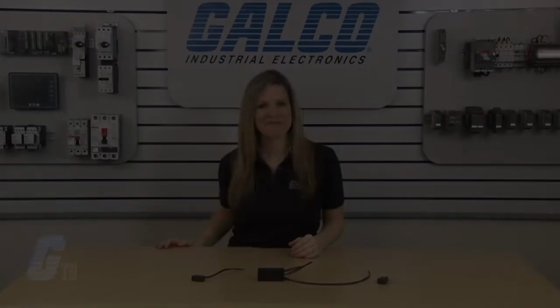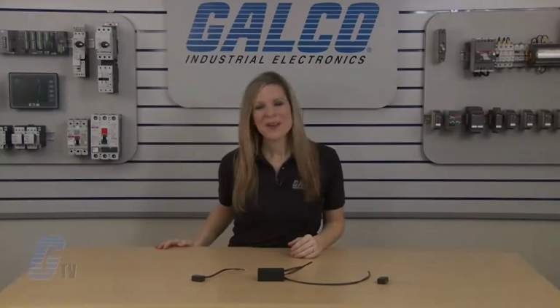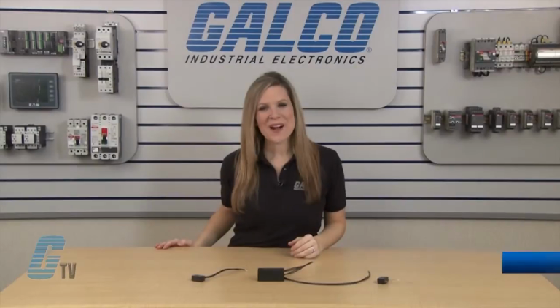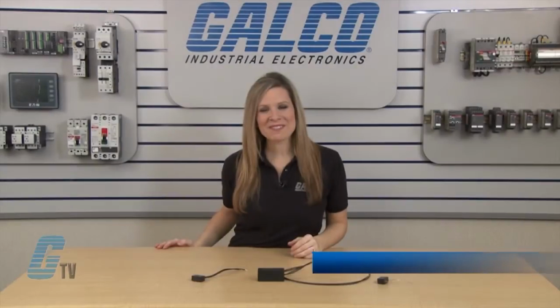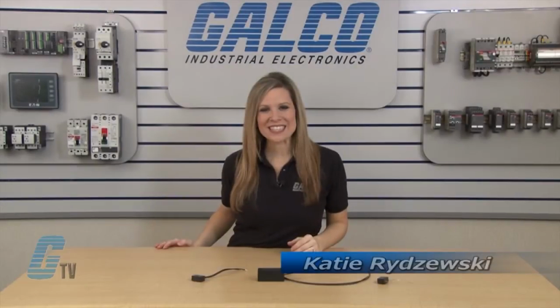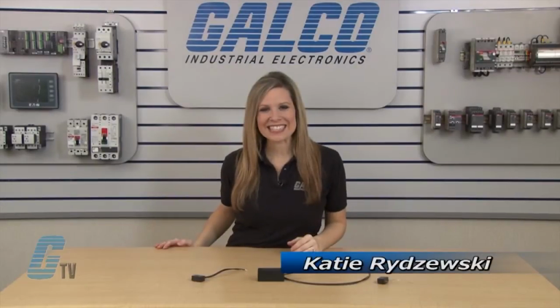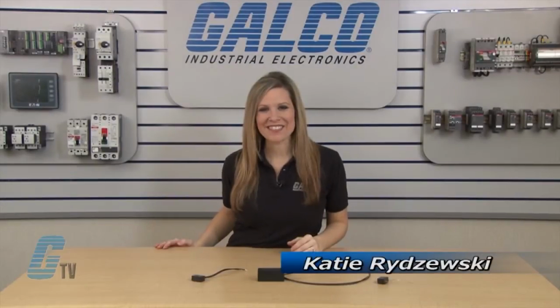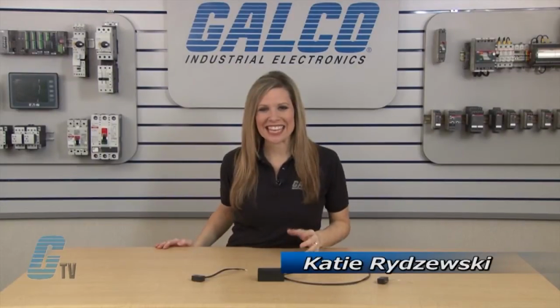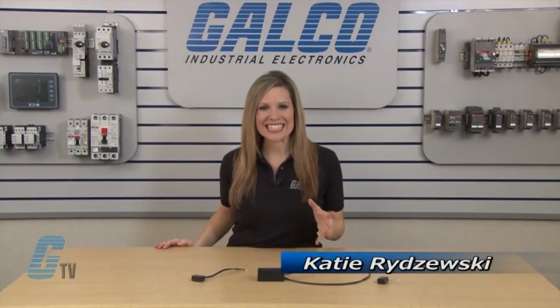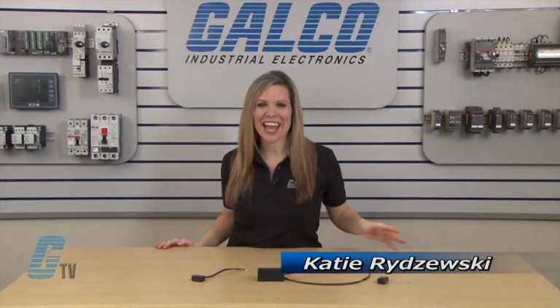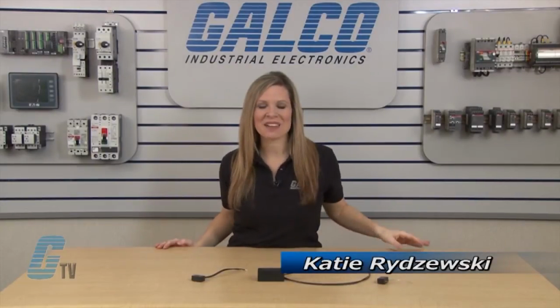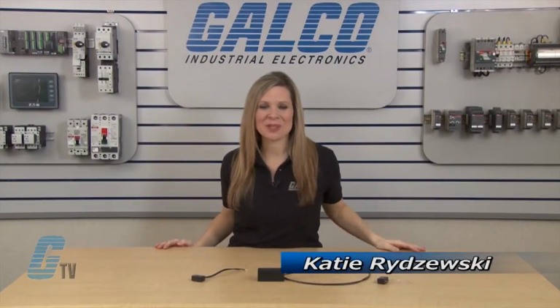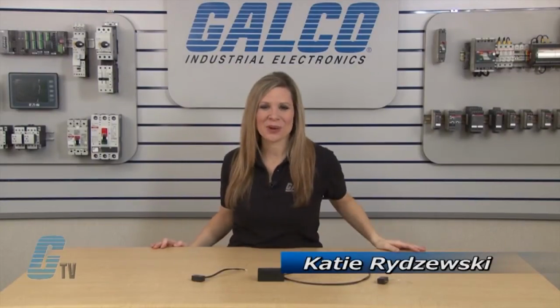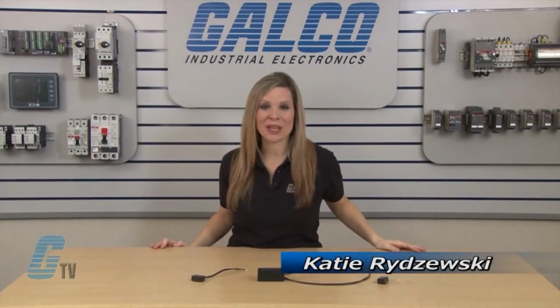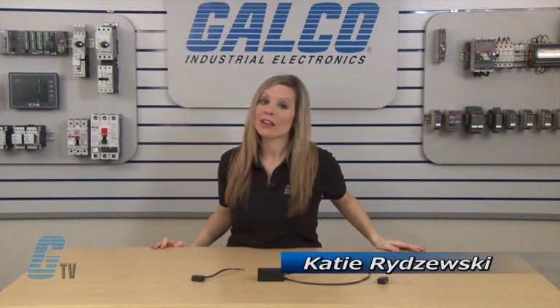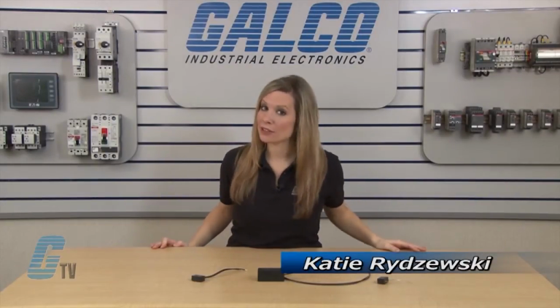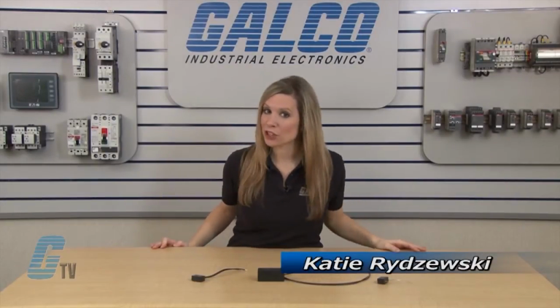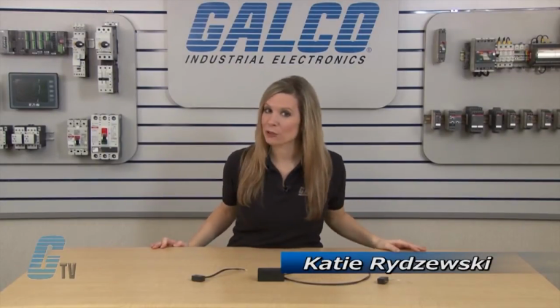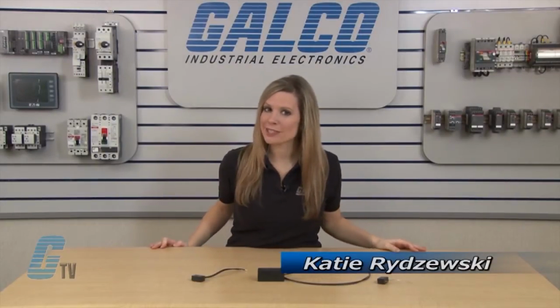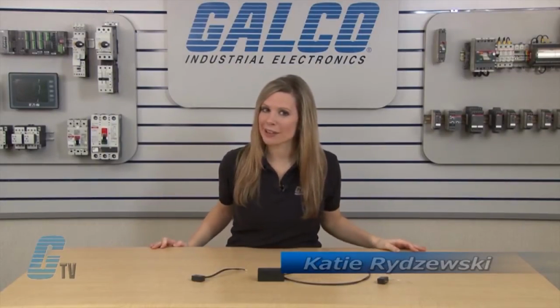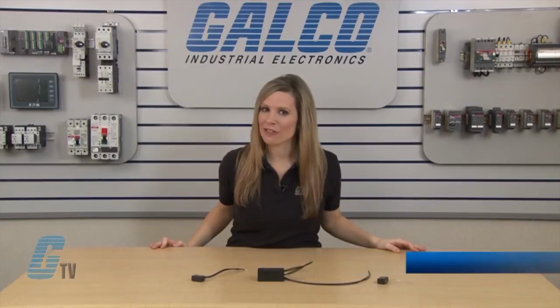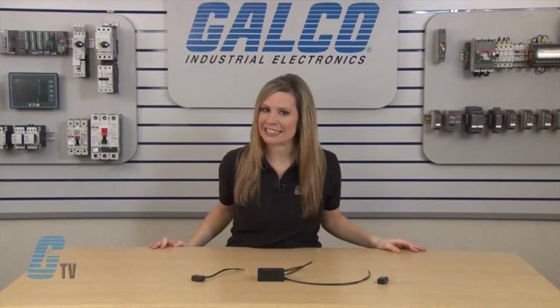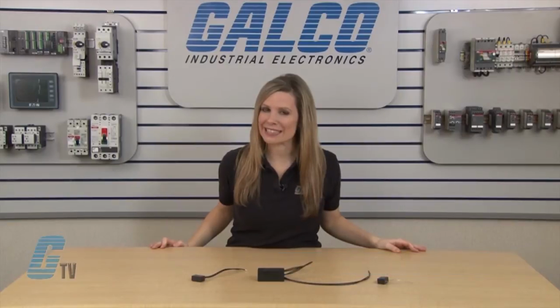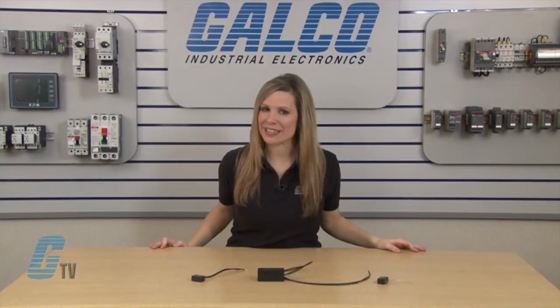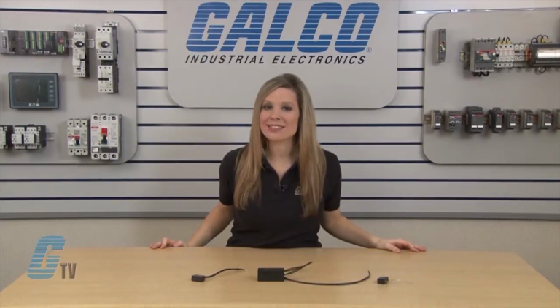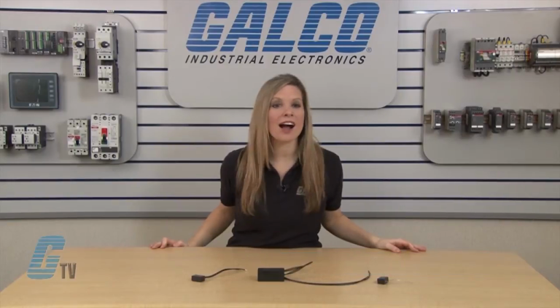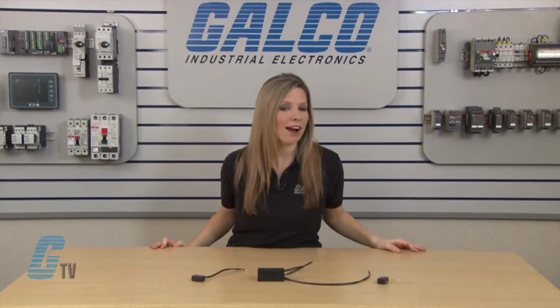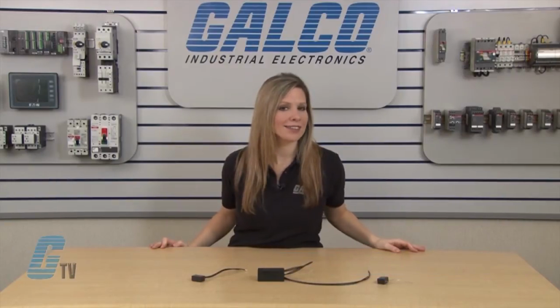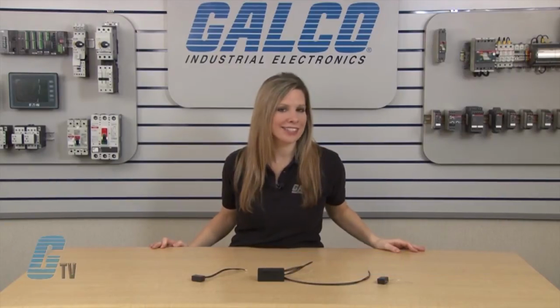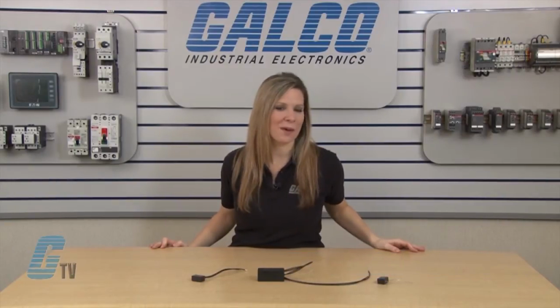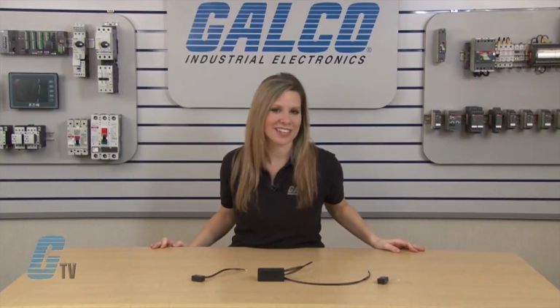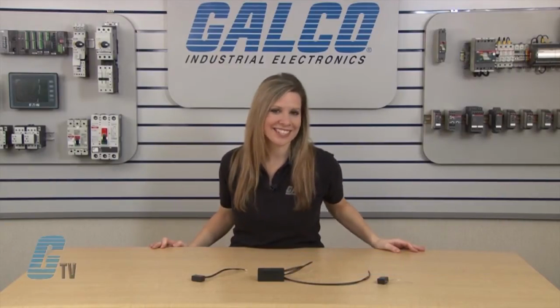Welcome to G-TV! Today I will be showing you Electric Cube's Single Phase Series of RC Networks.